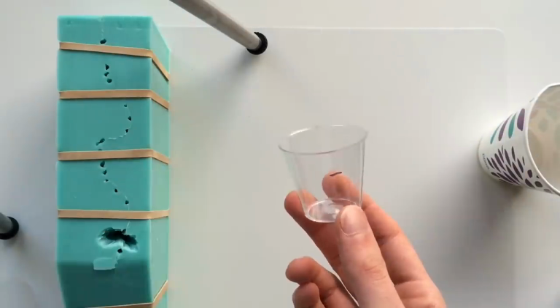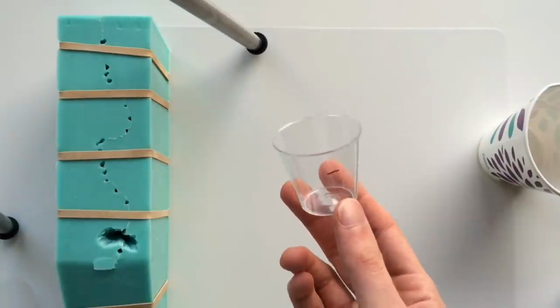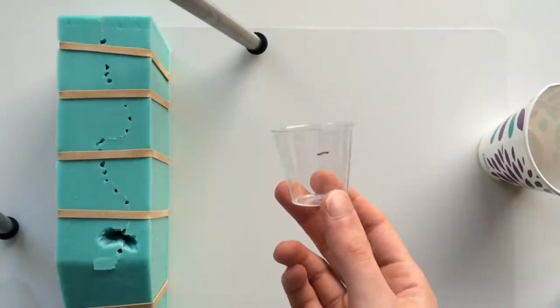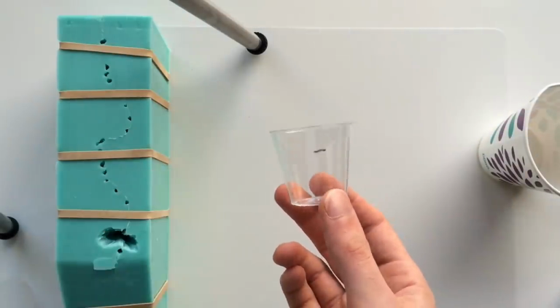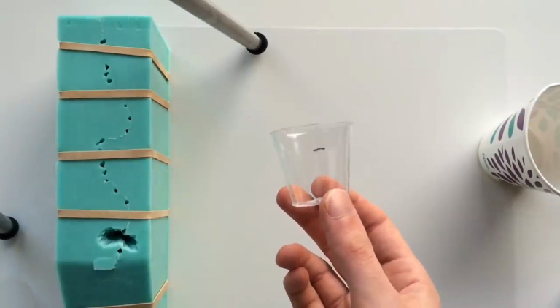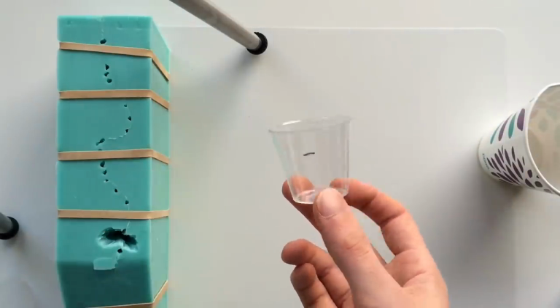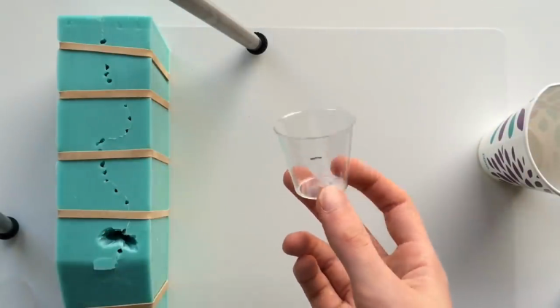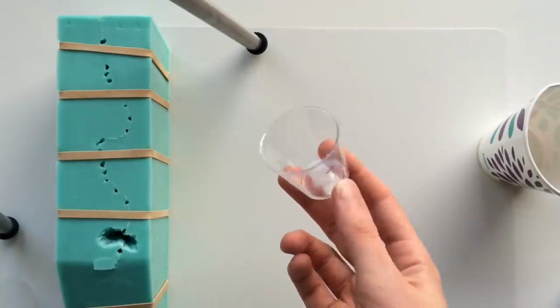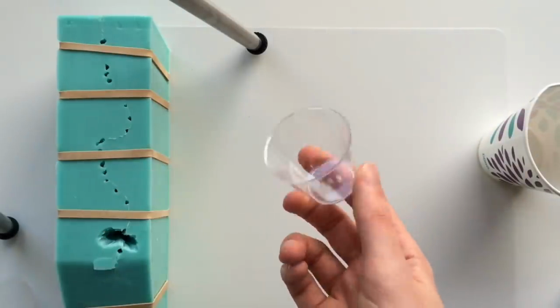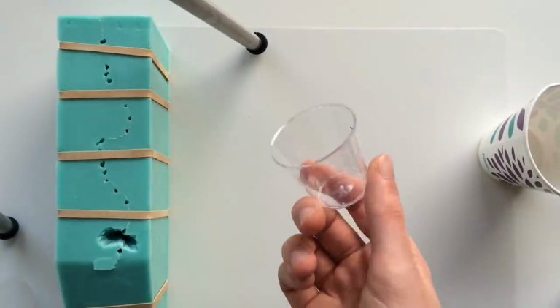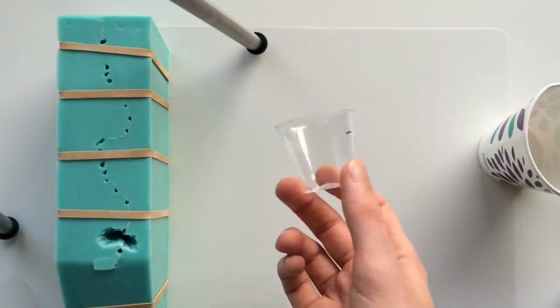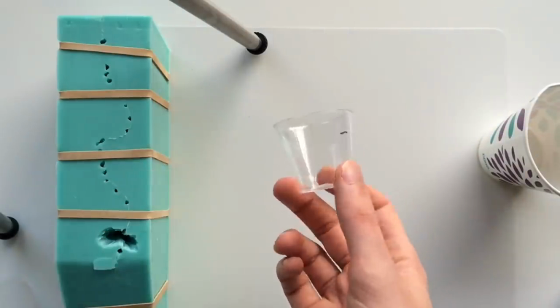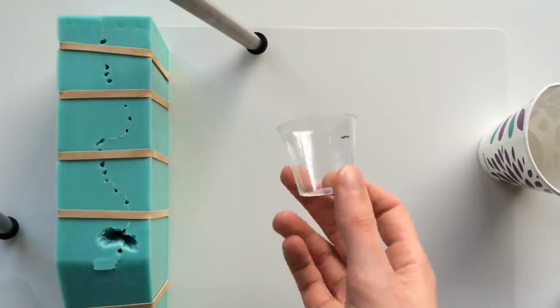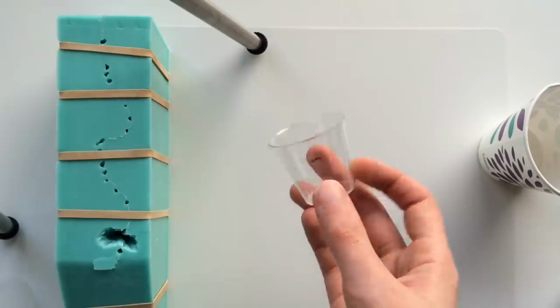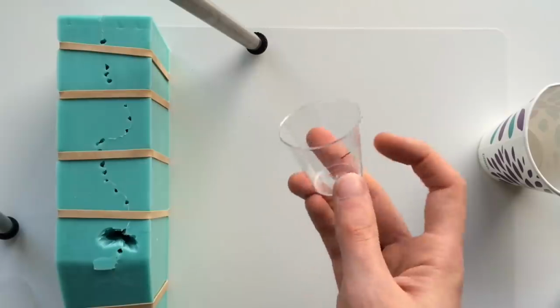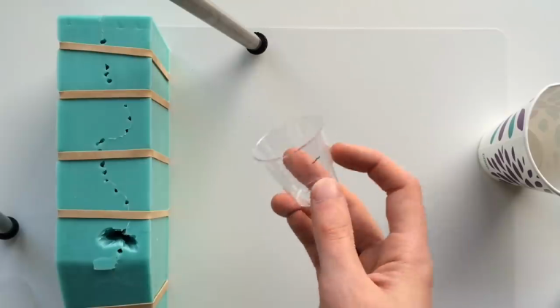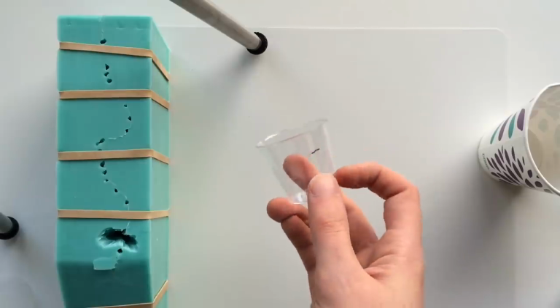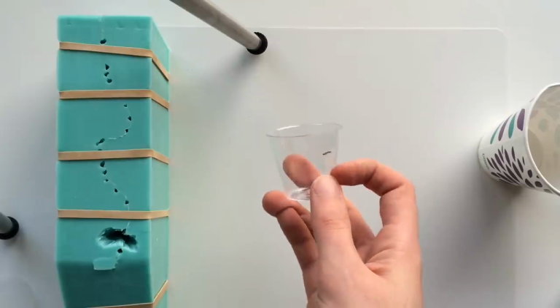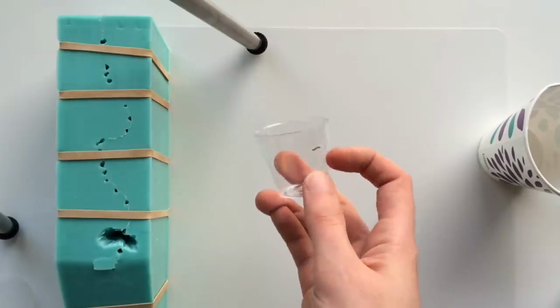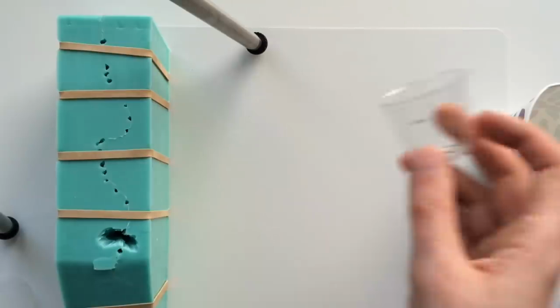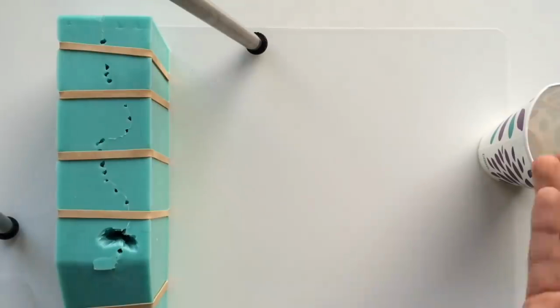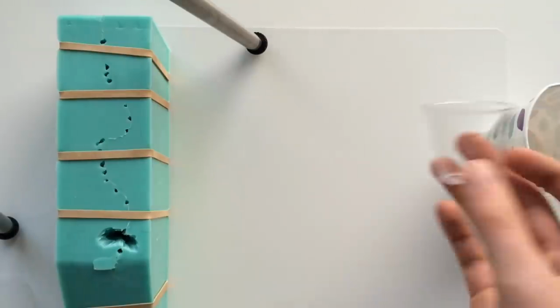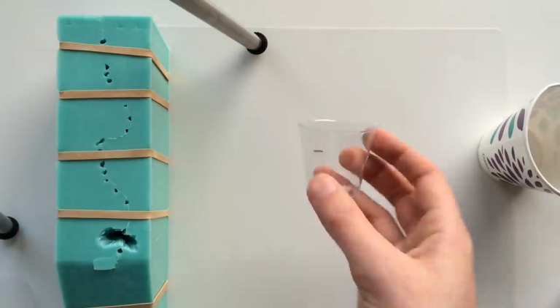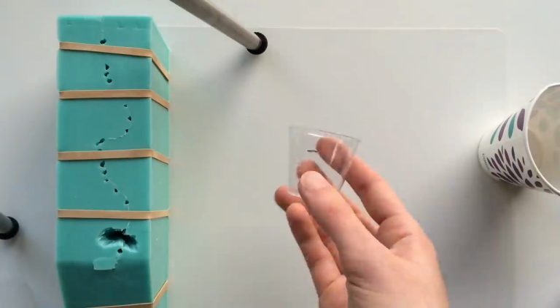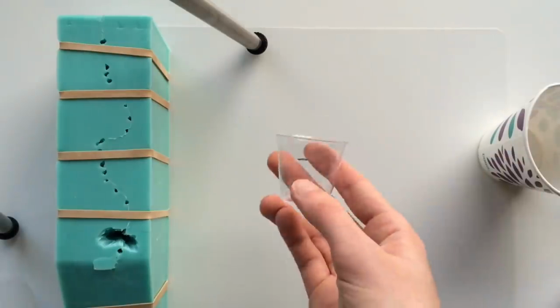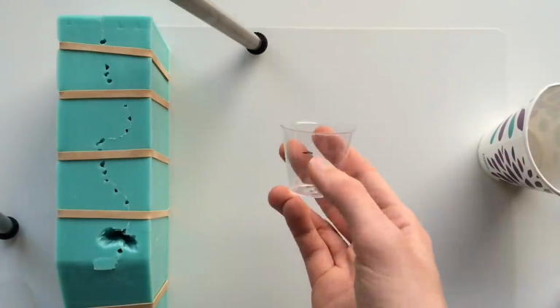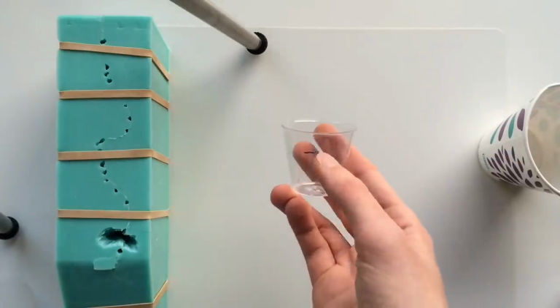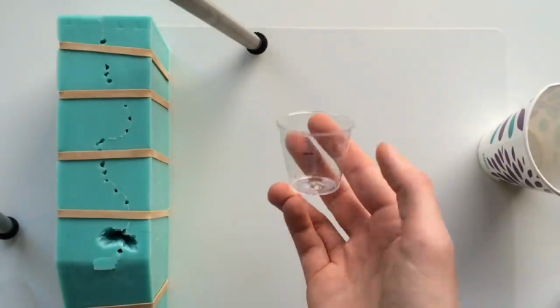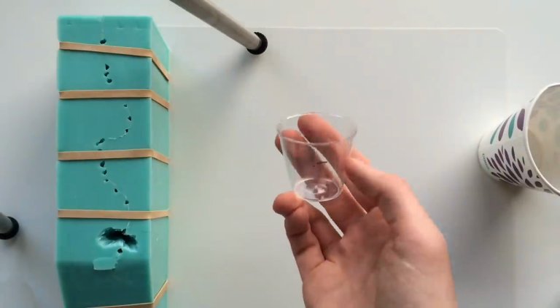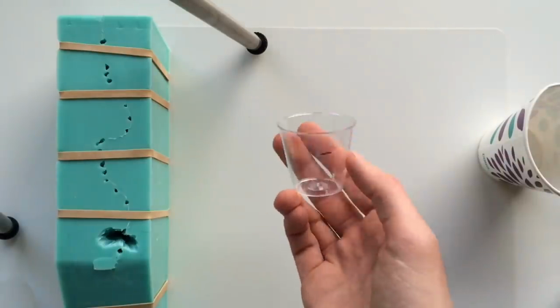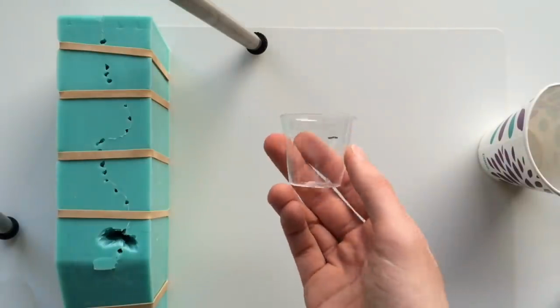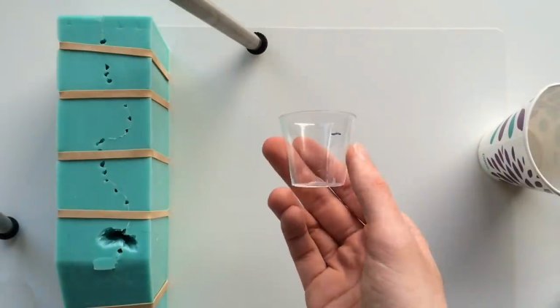Now I can actually just use one cup — fill Part A up, pour it in, and then fill Part B up in the same cup.